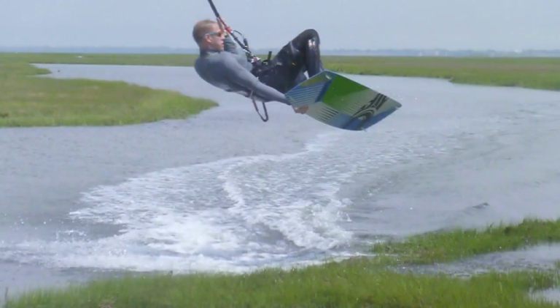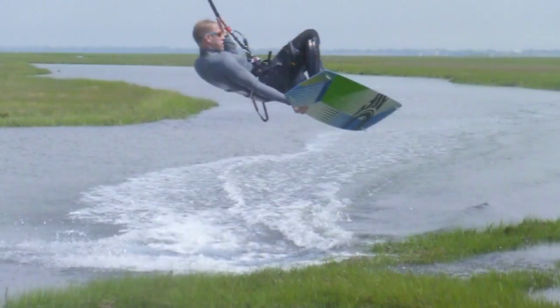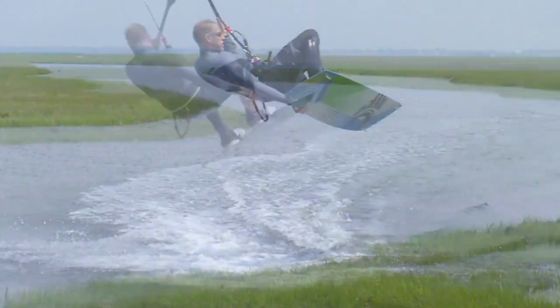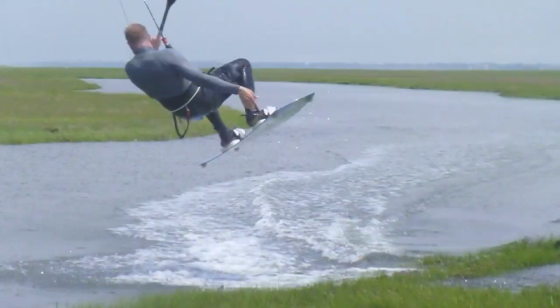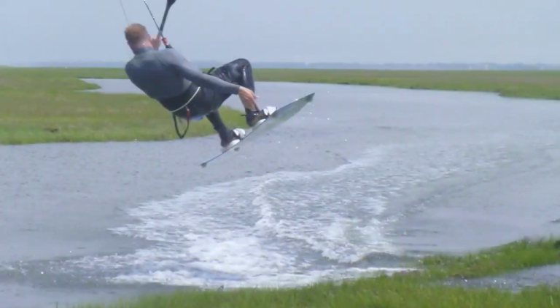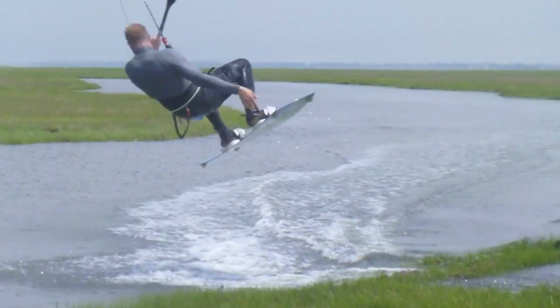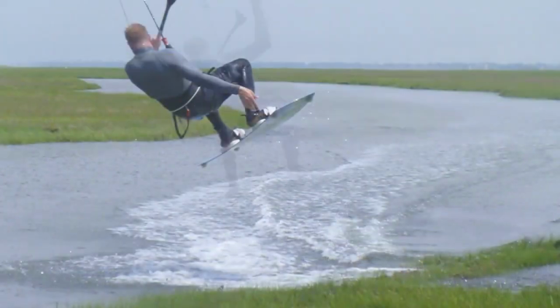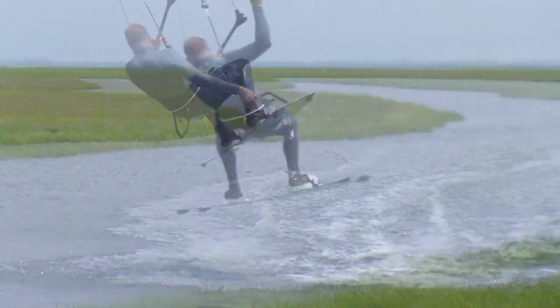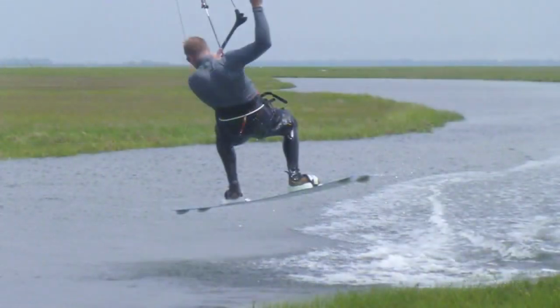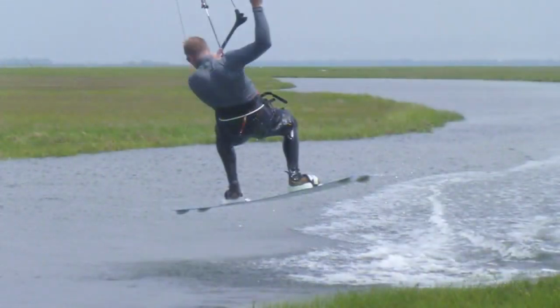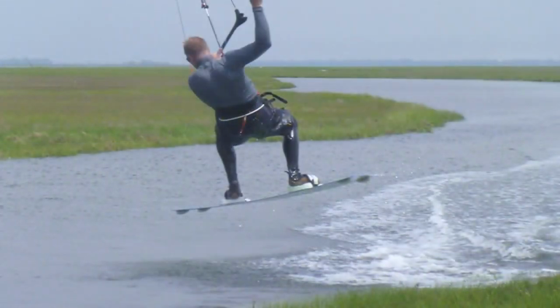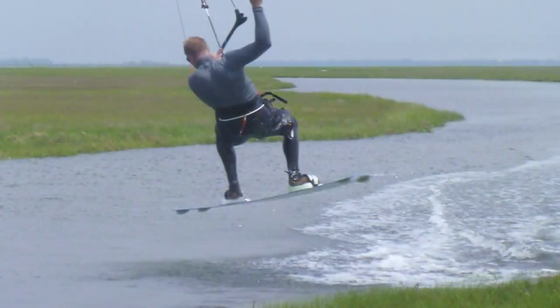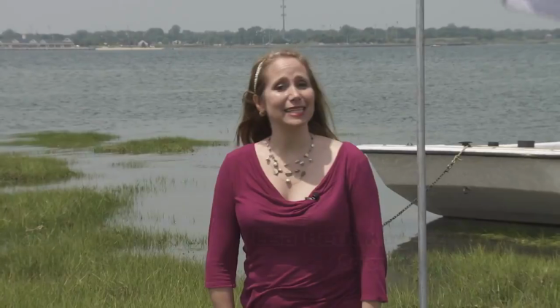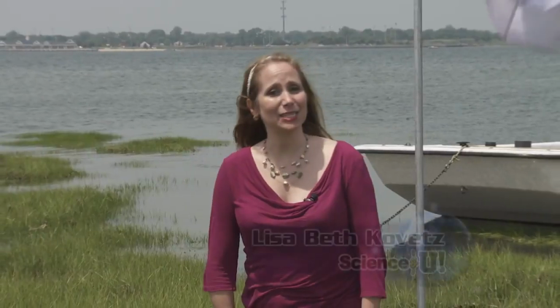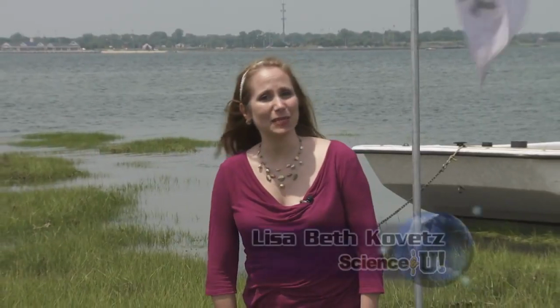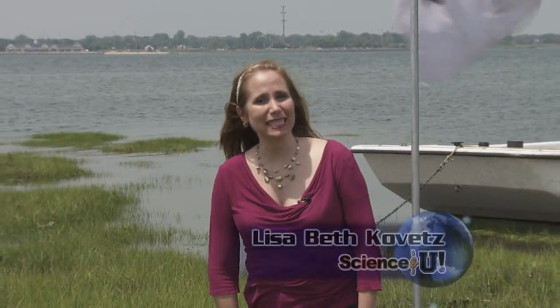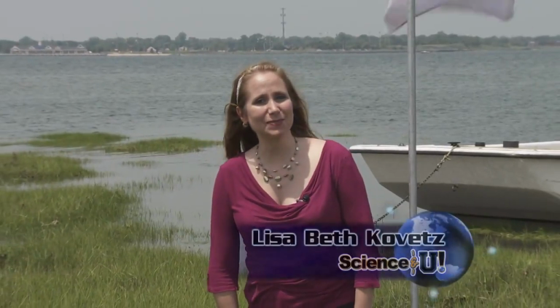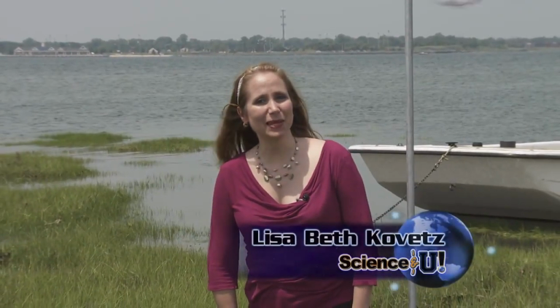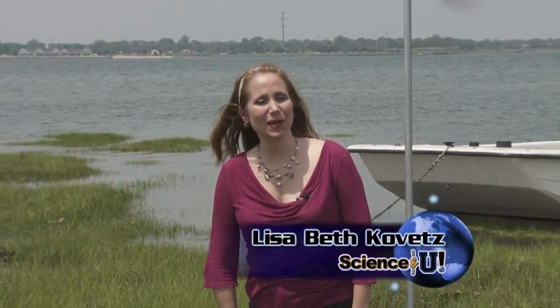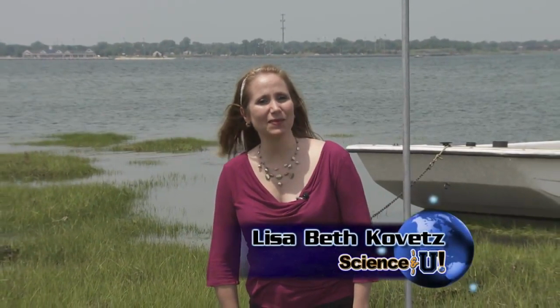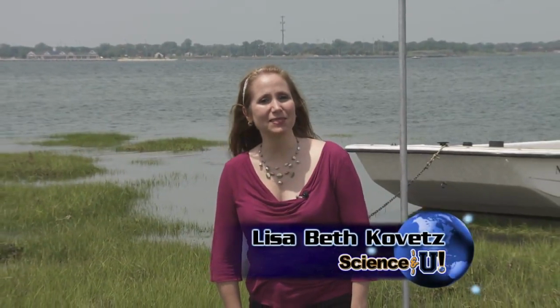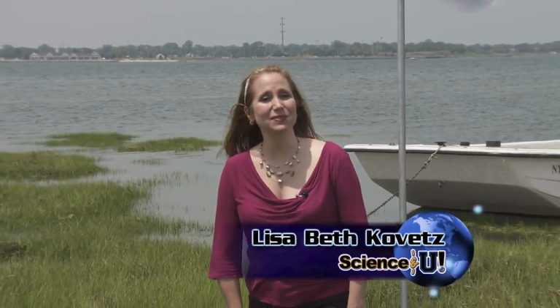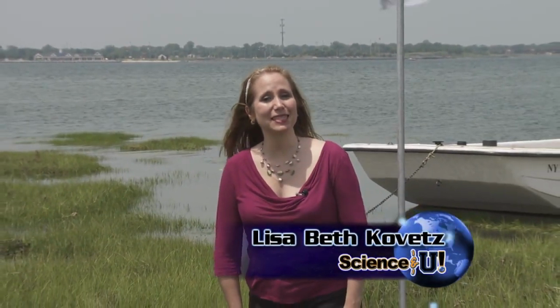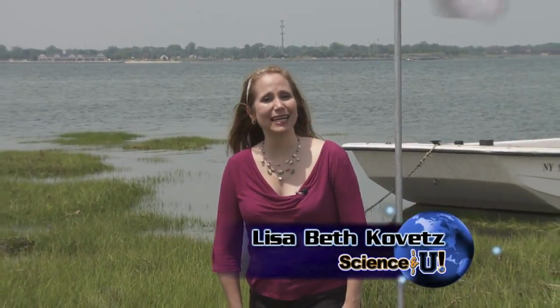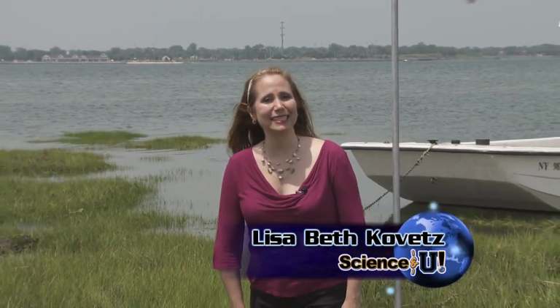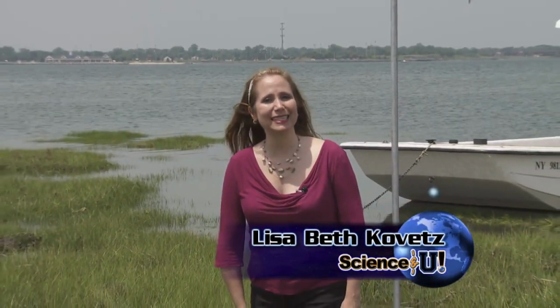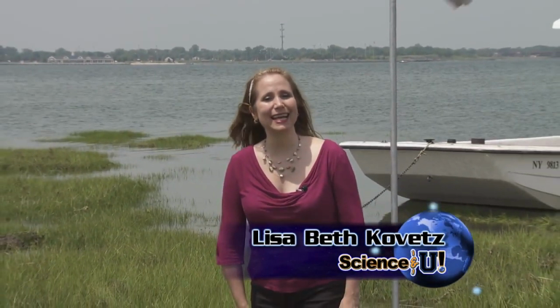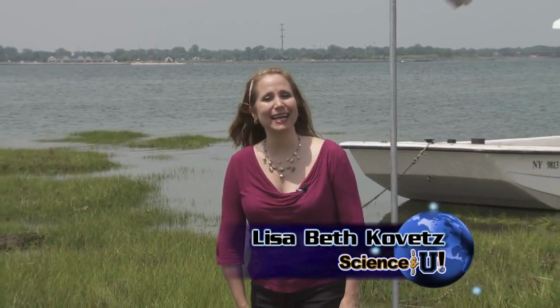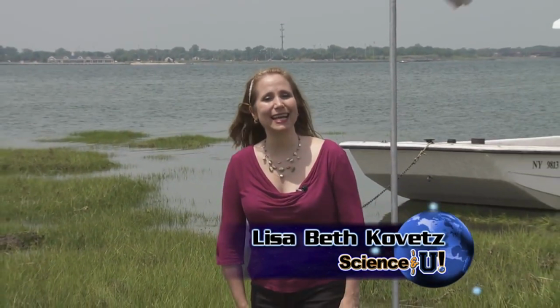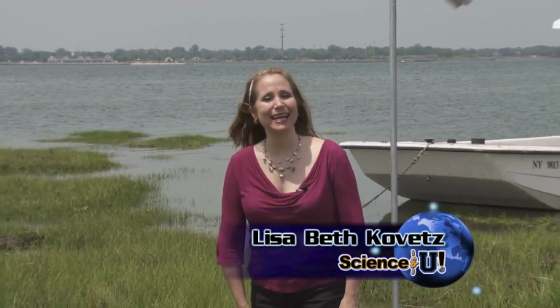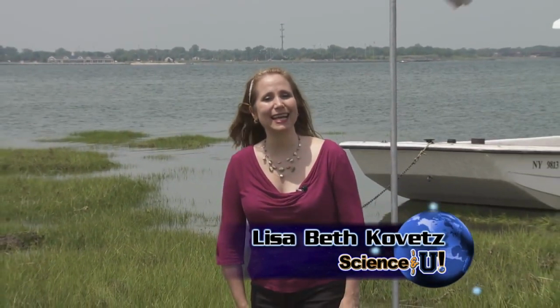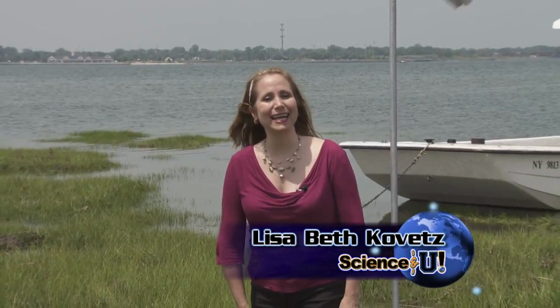From Amityville, Long Island, this has been Lisa Beth Kovetz for Science and You.